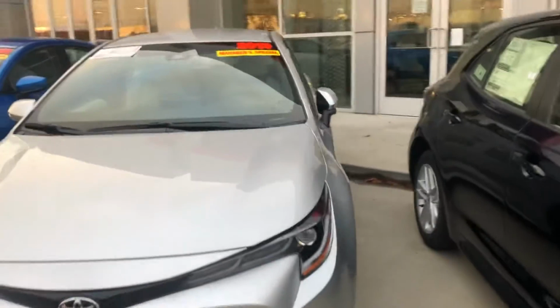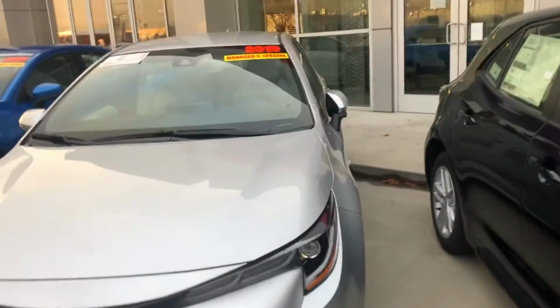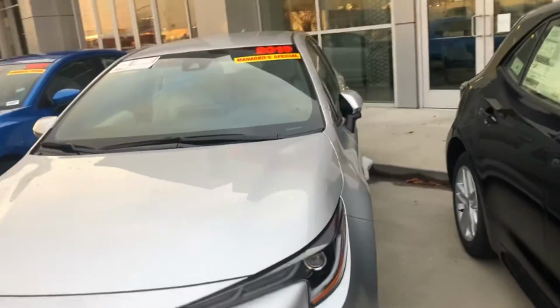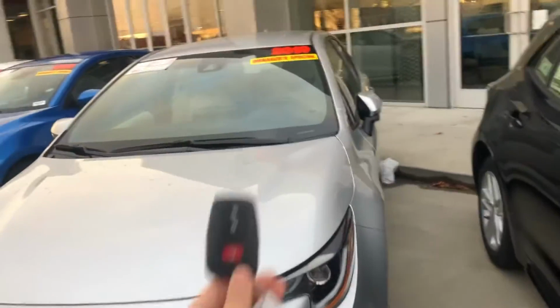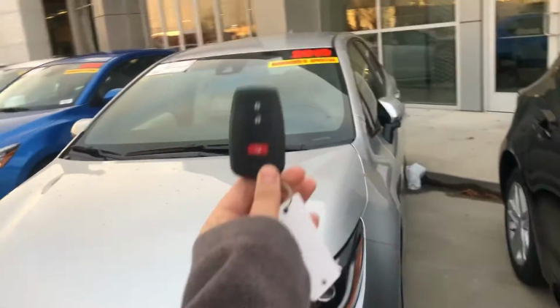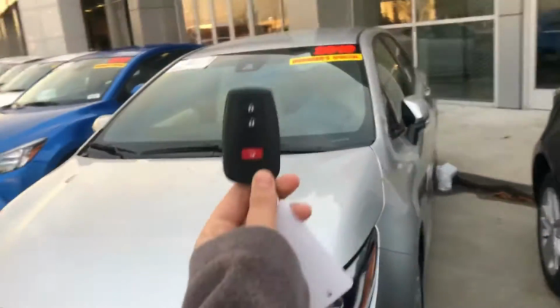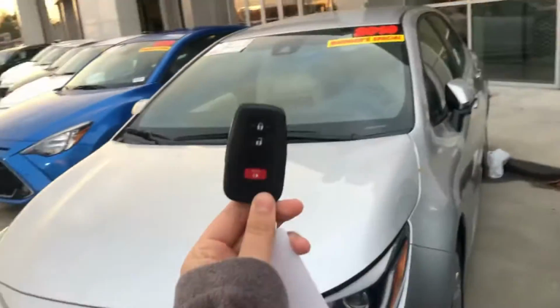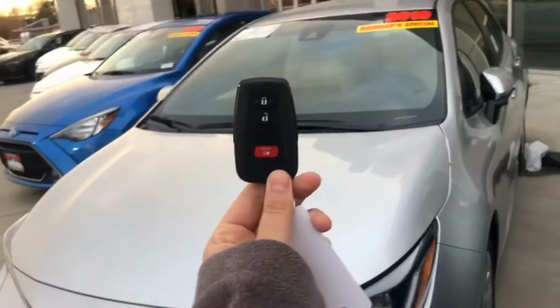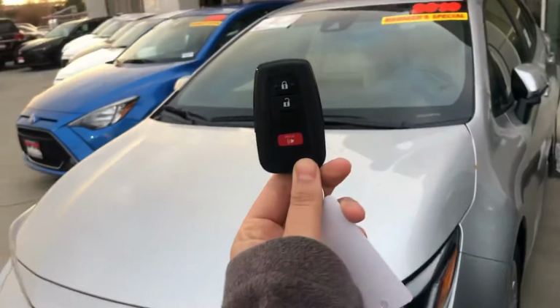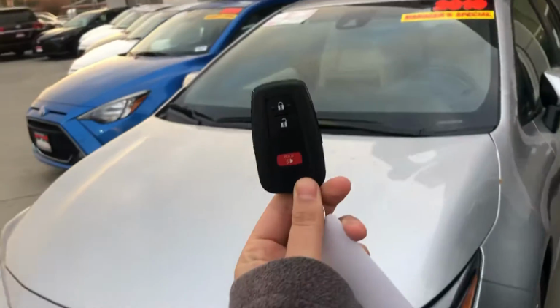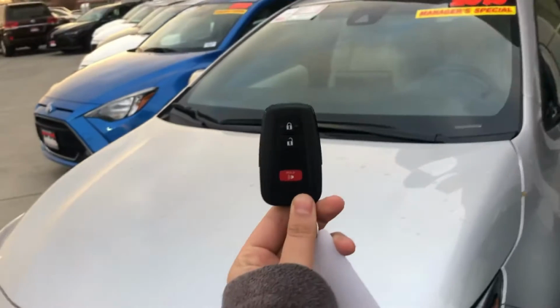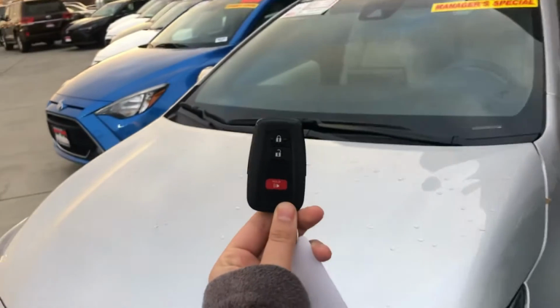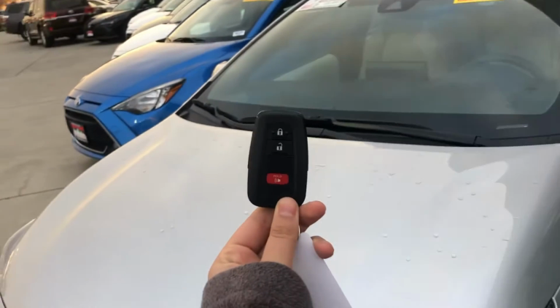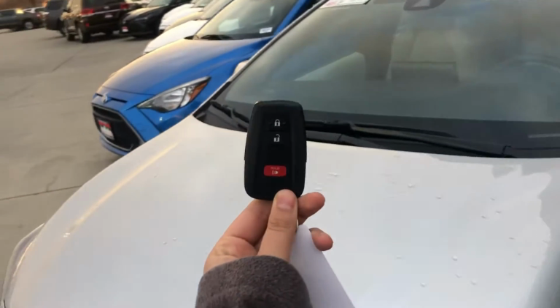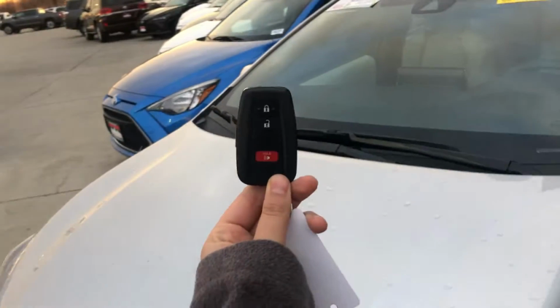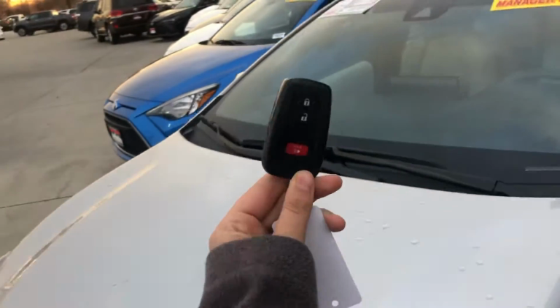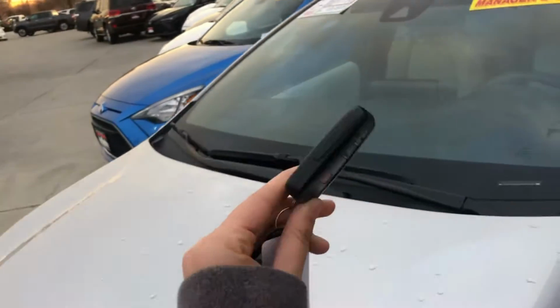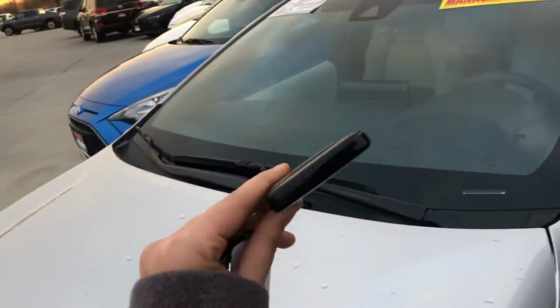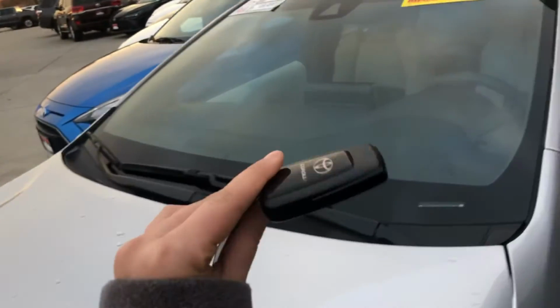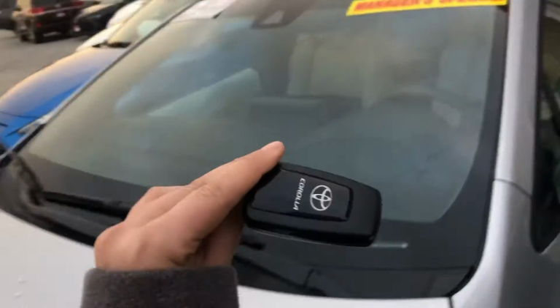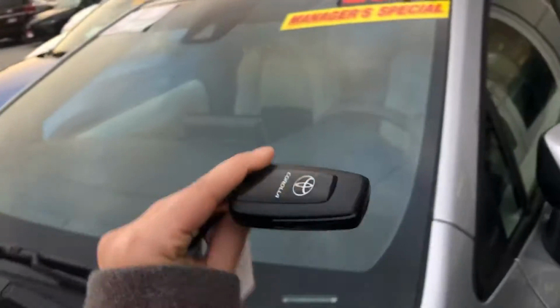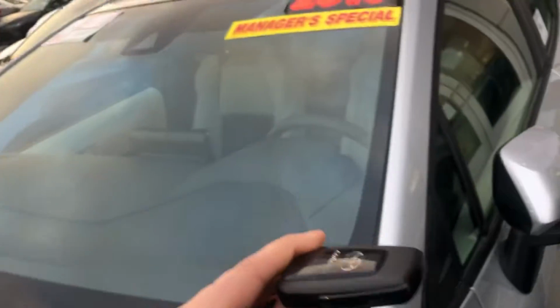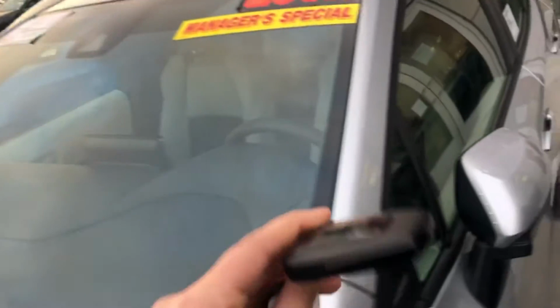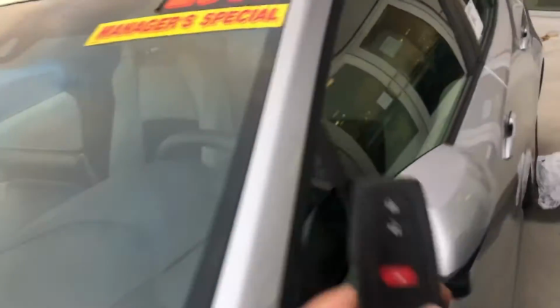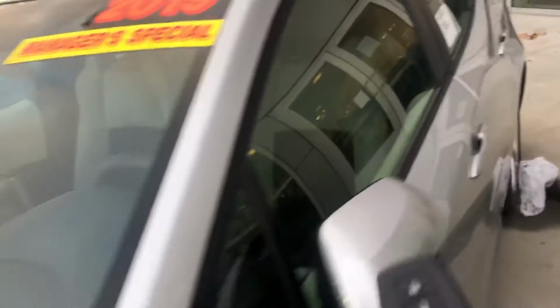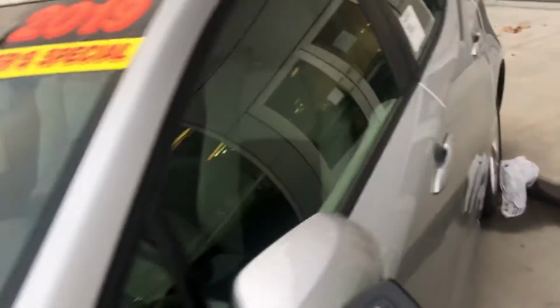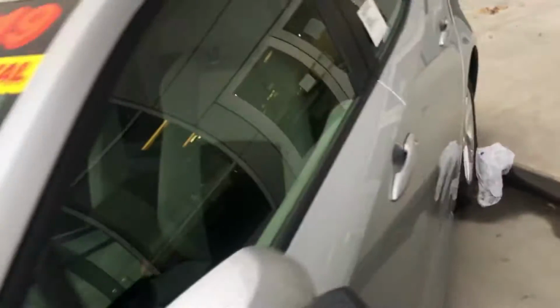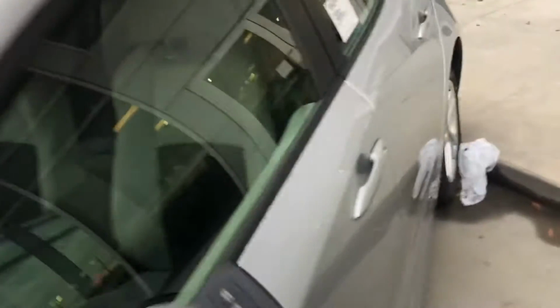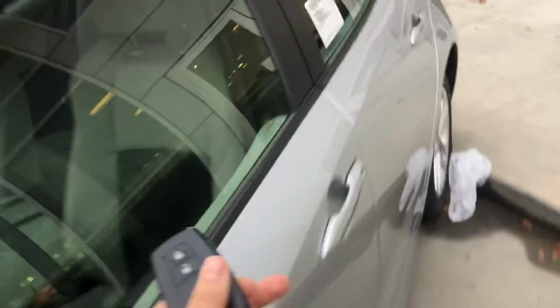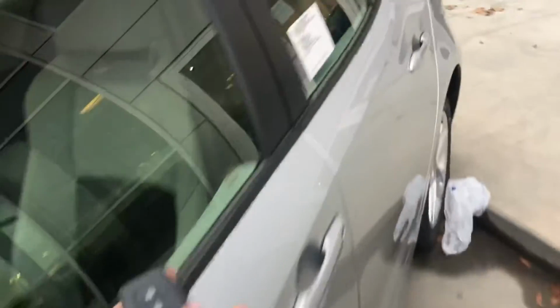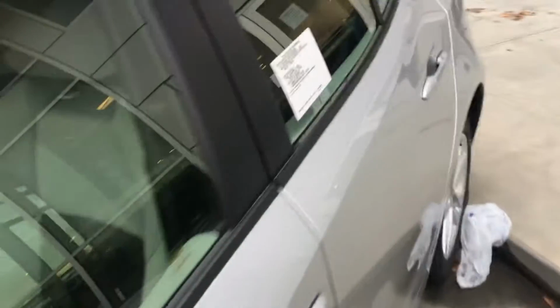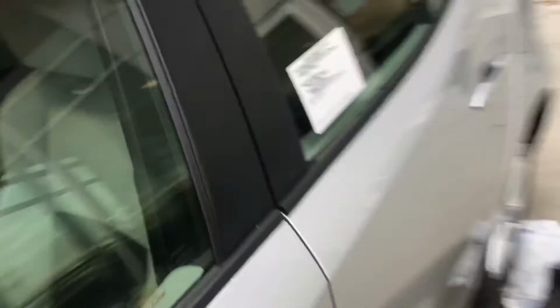Starting off with the key fob here, you have a smart key system. This will give you a keyless entry and a push-button start.